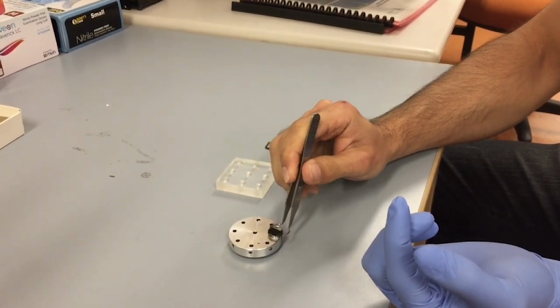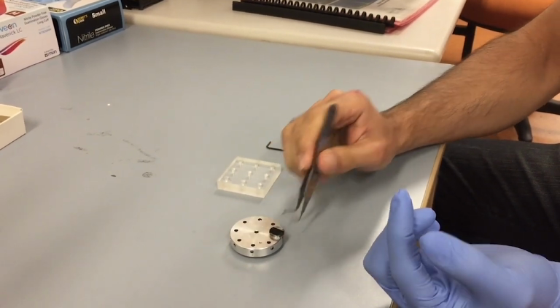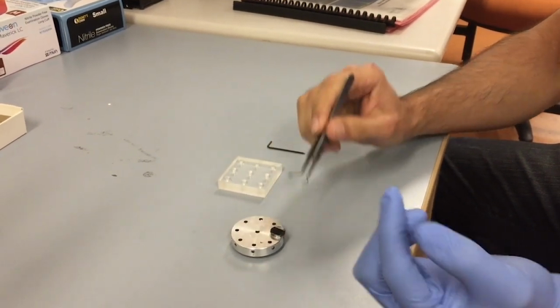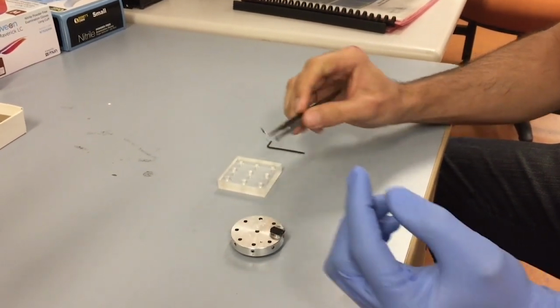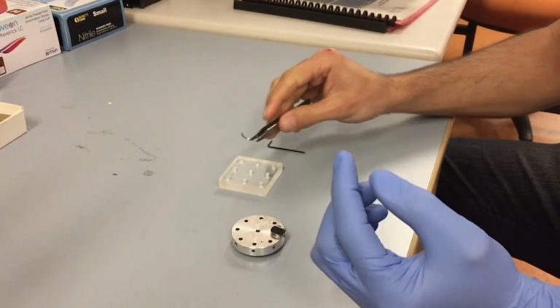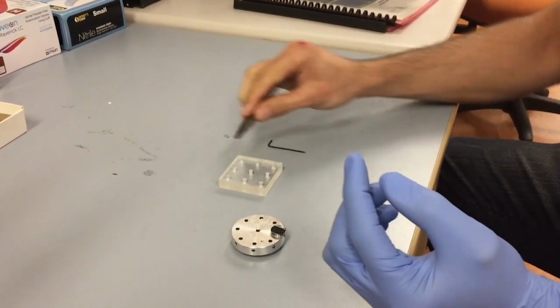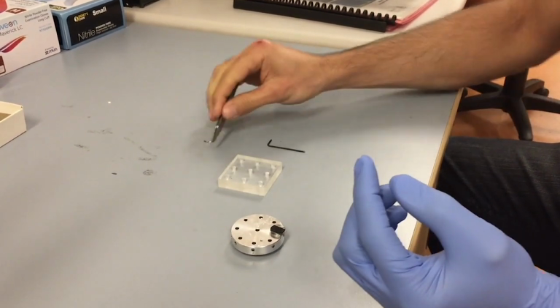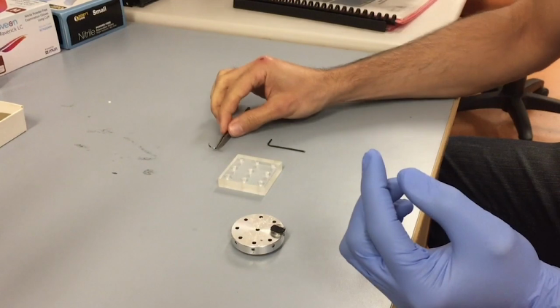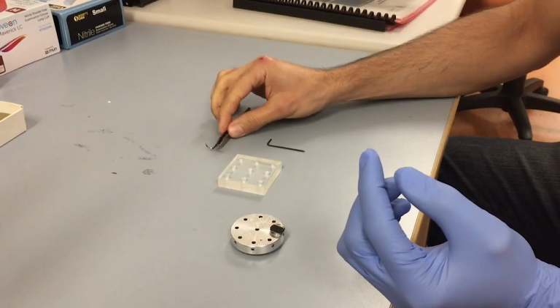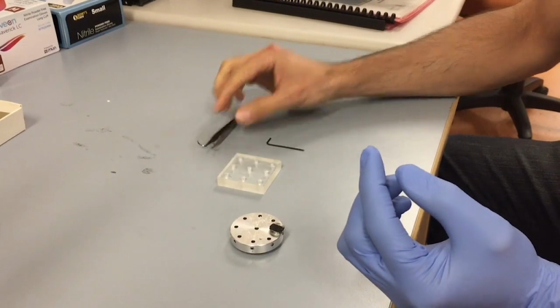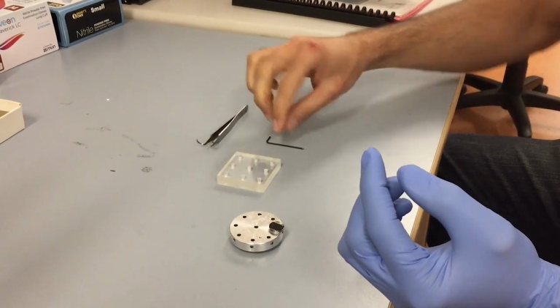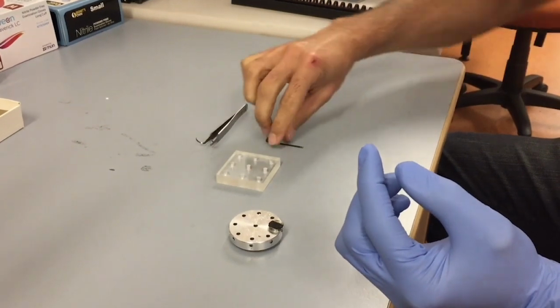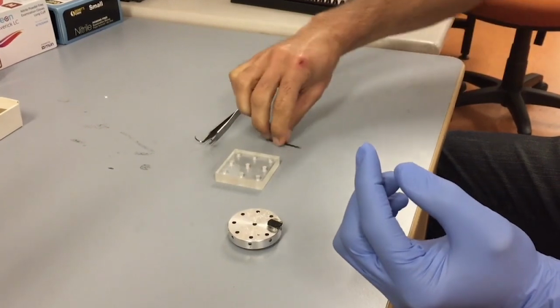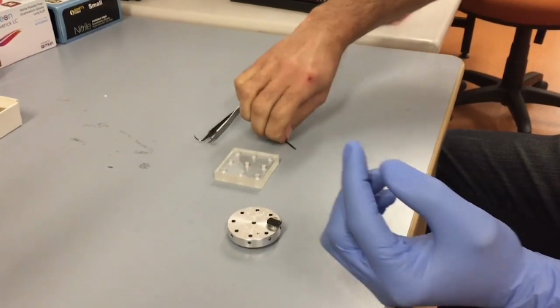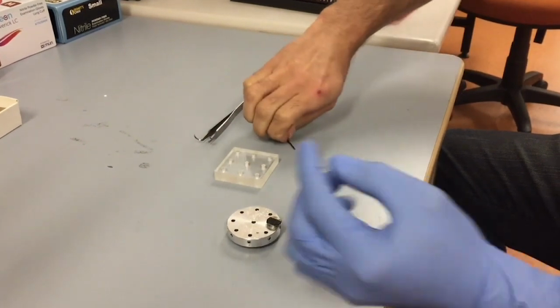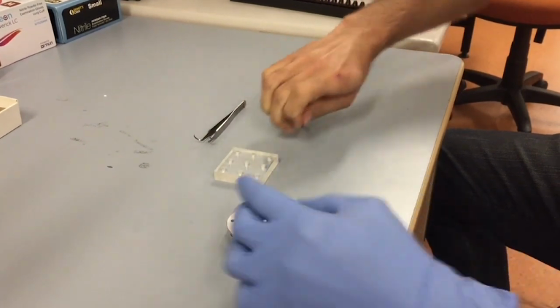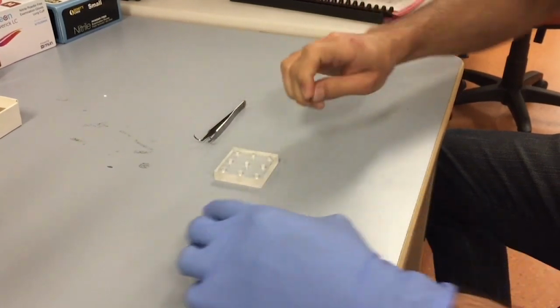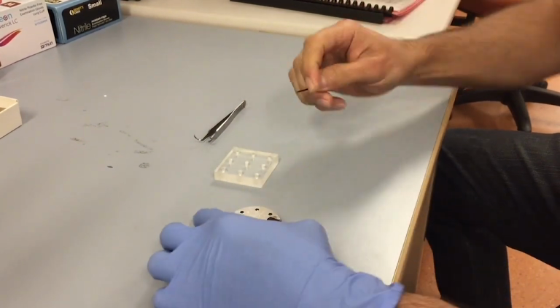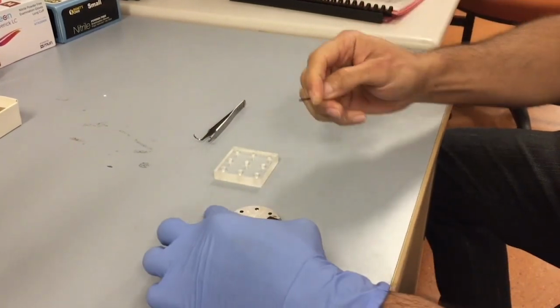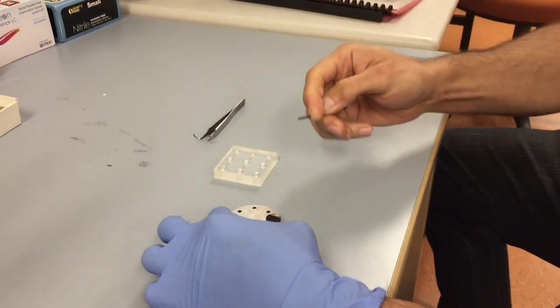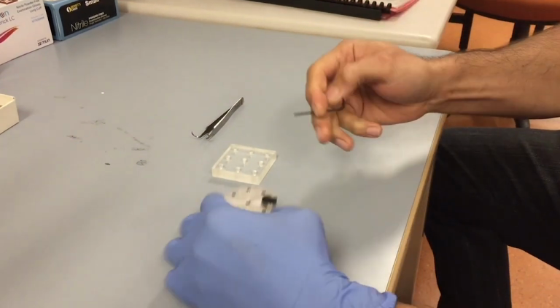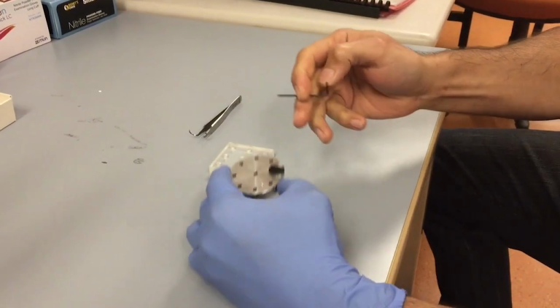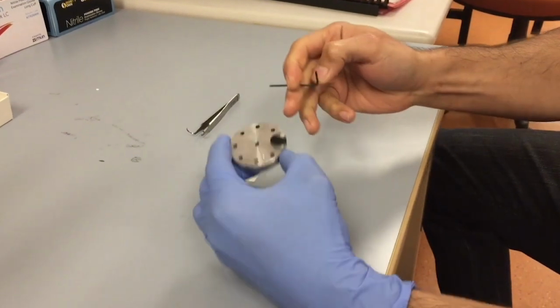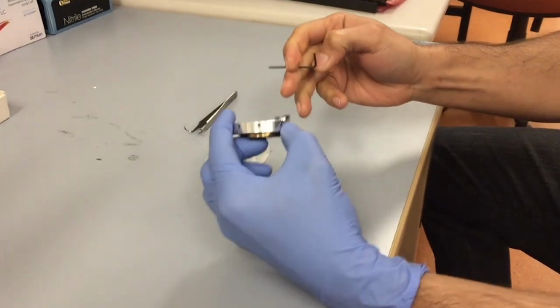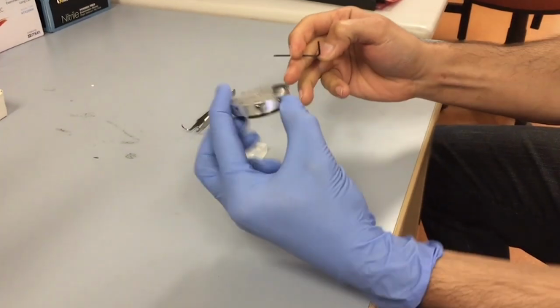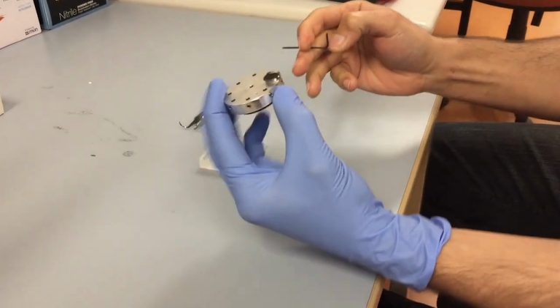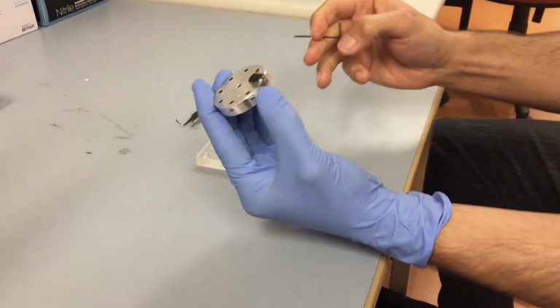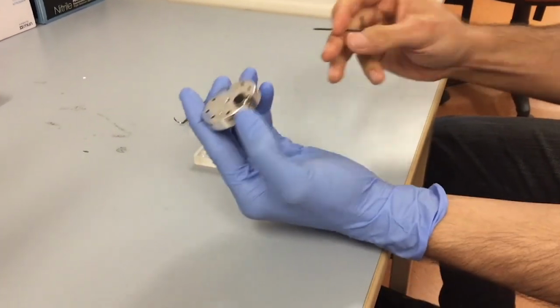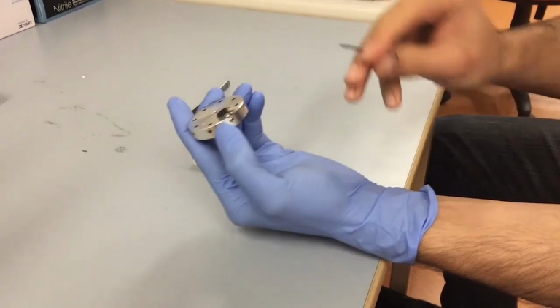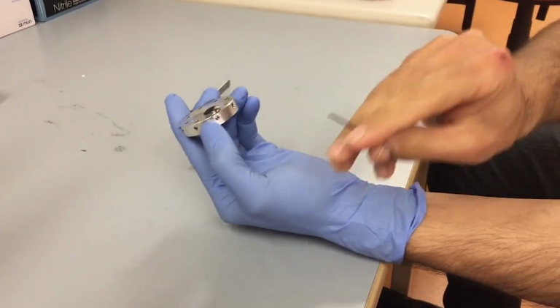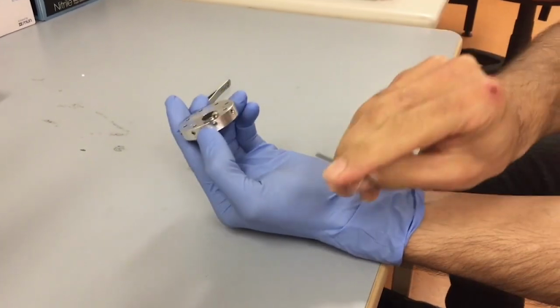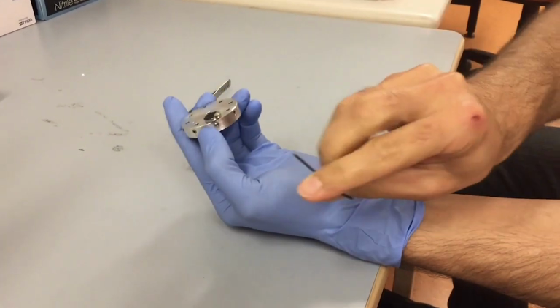Gently tighten the hex scrub screws using the key. Do not over-tighten these screws.